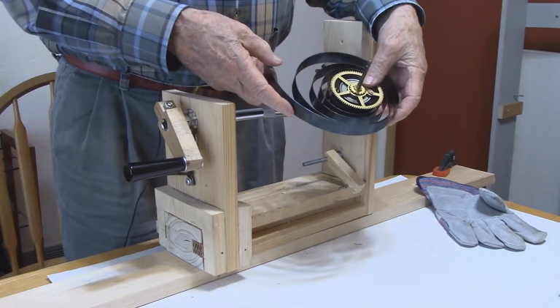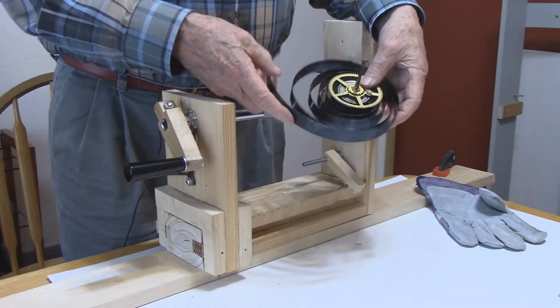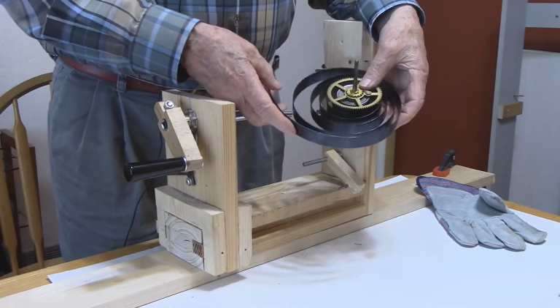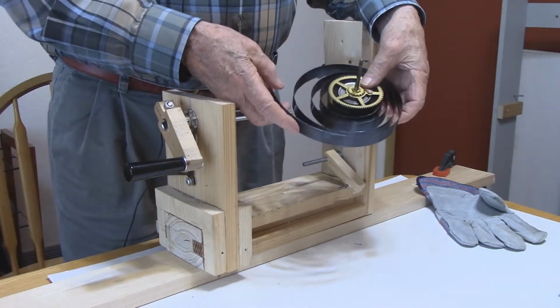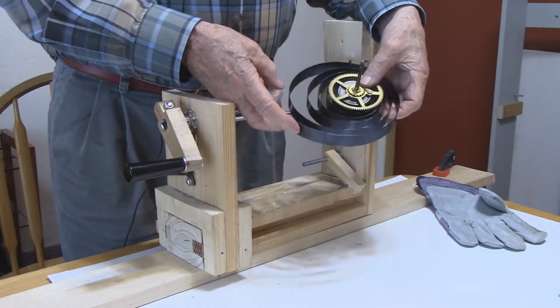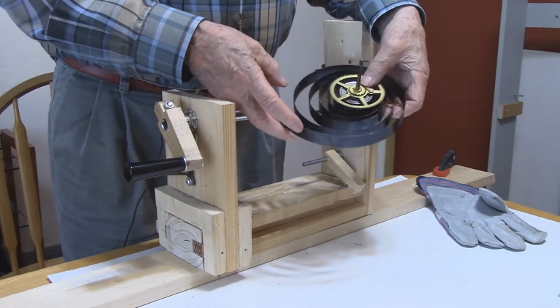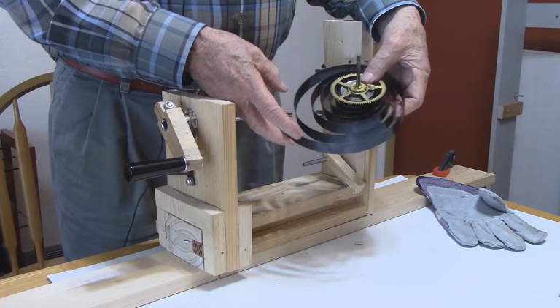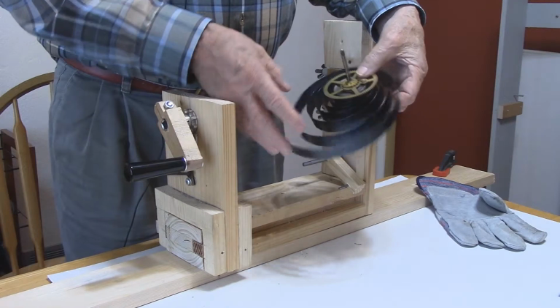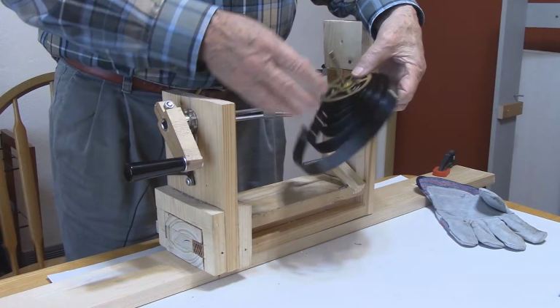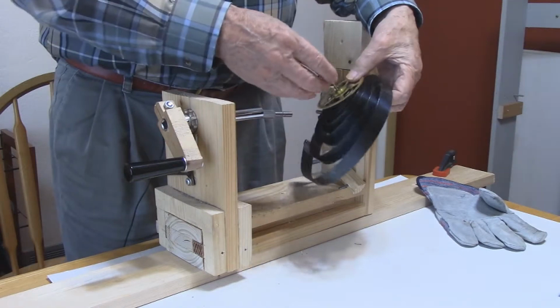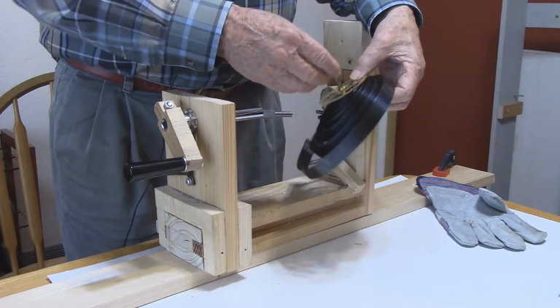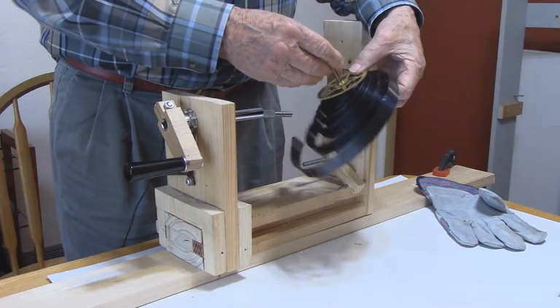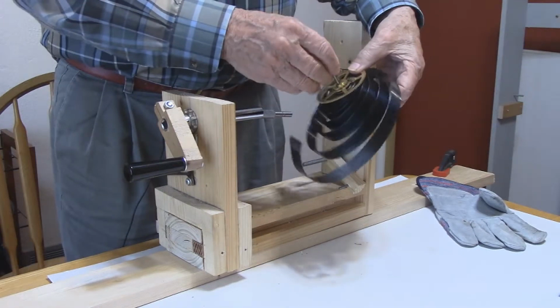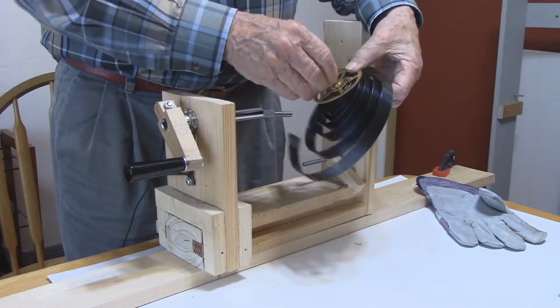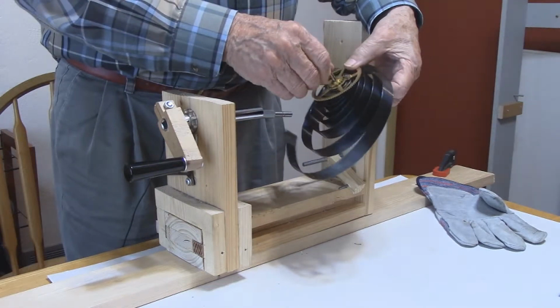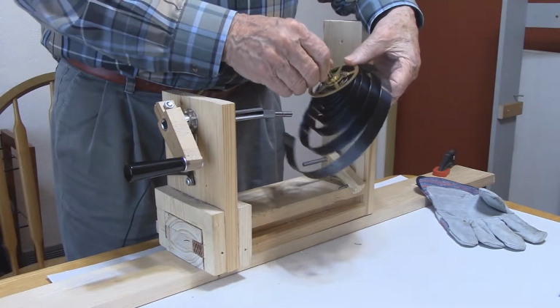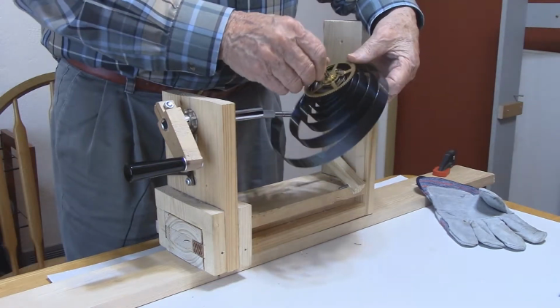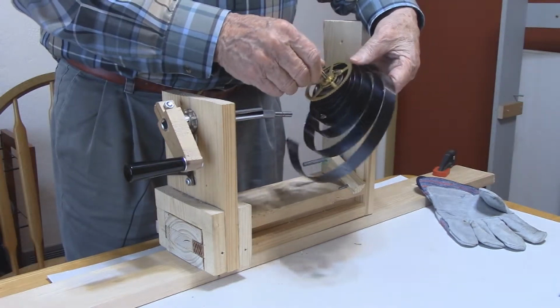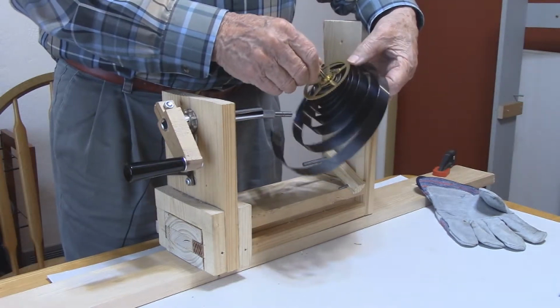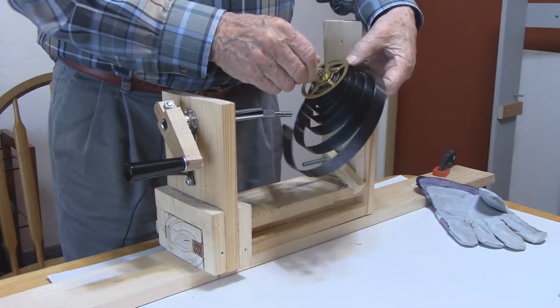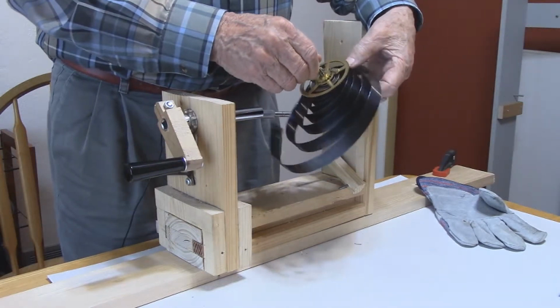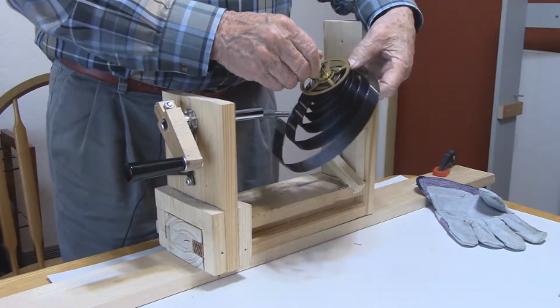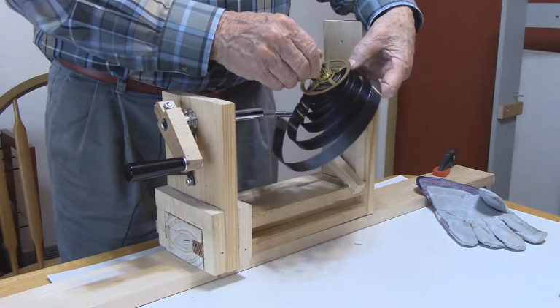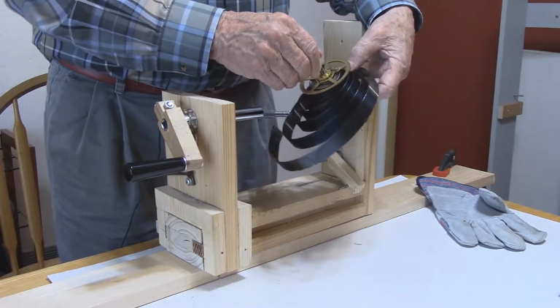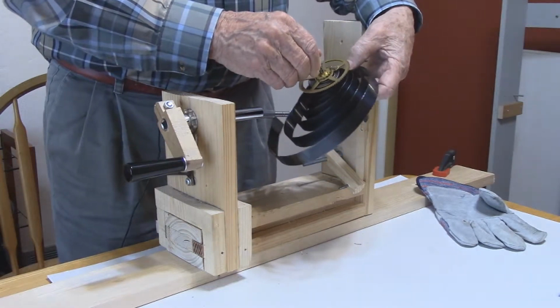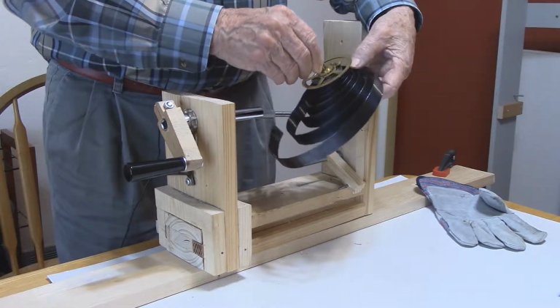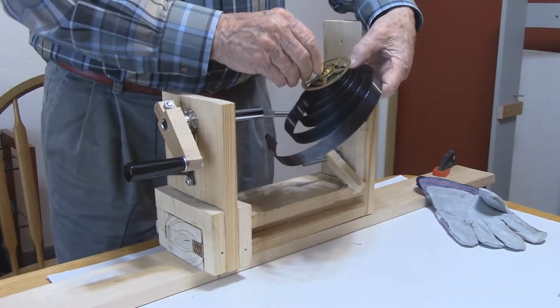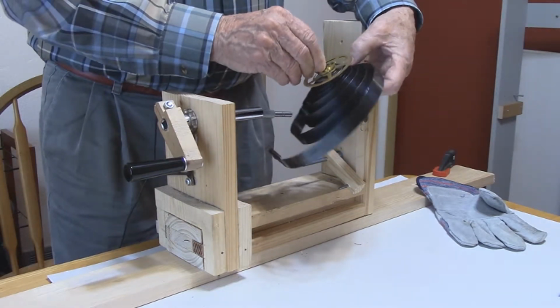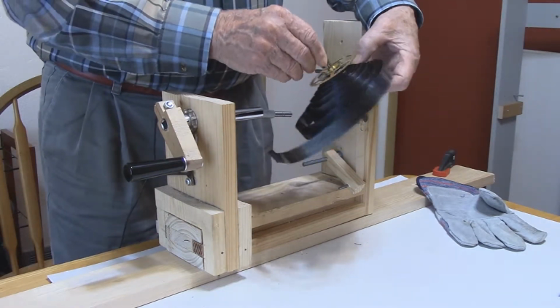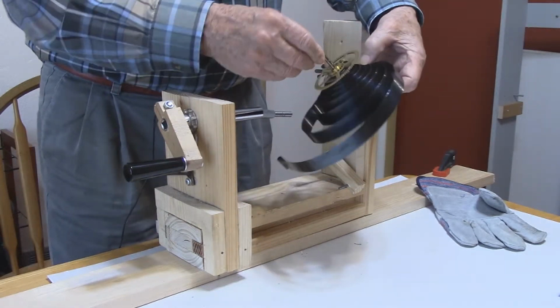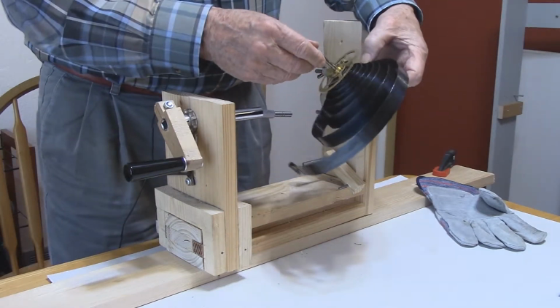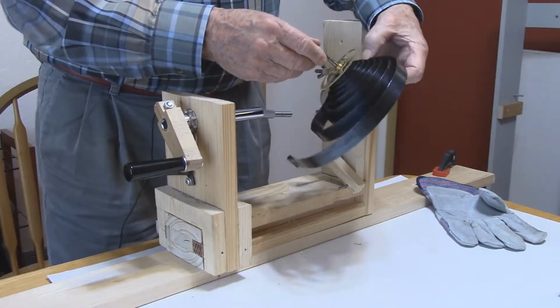The mainspring can now be inspected, cleaned, and lubricated.